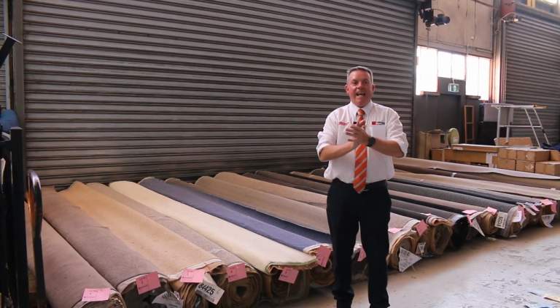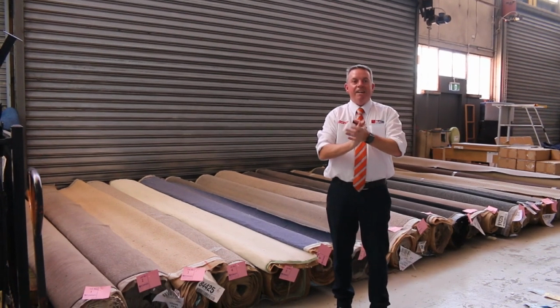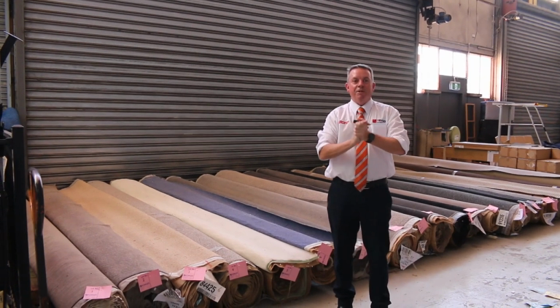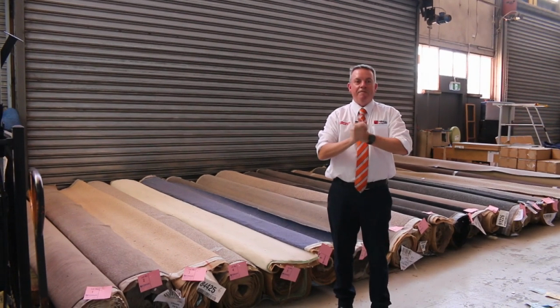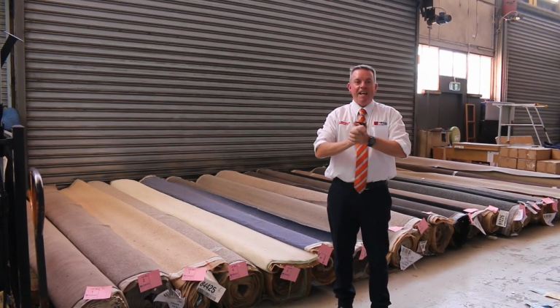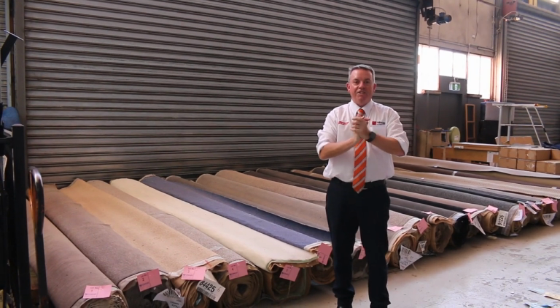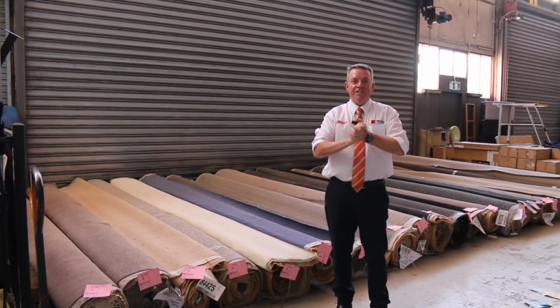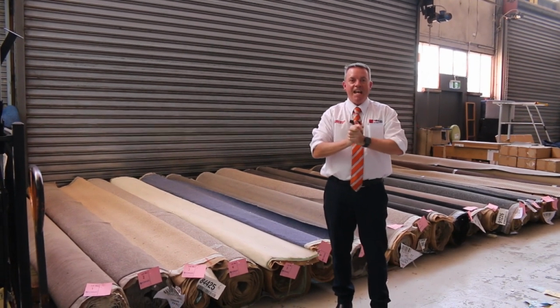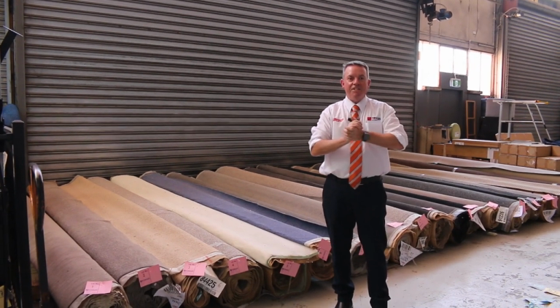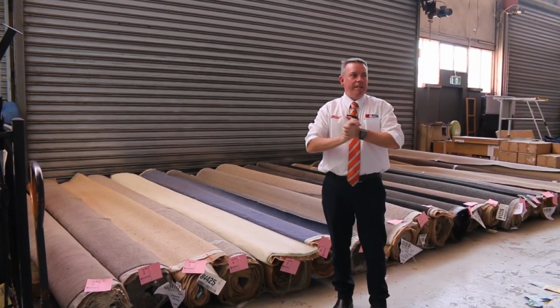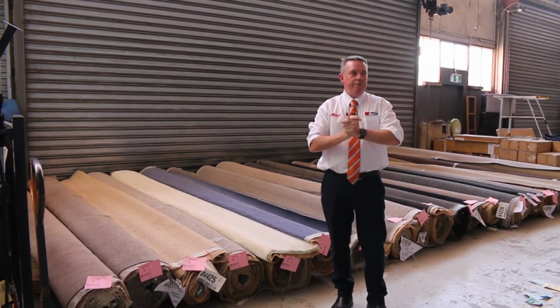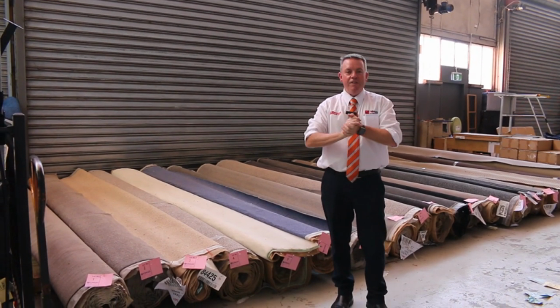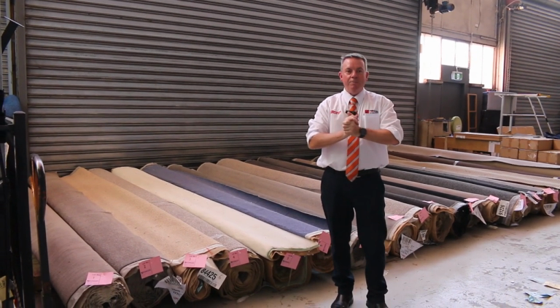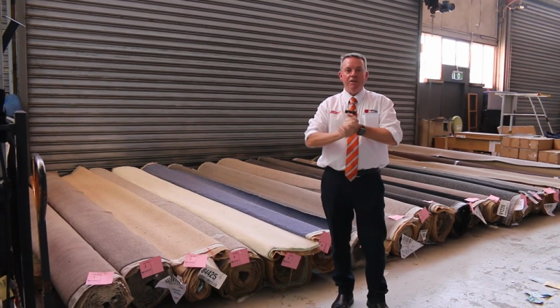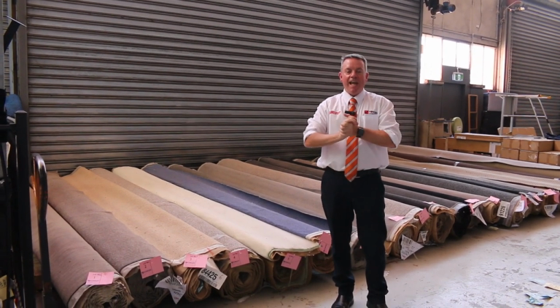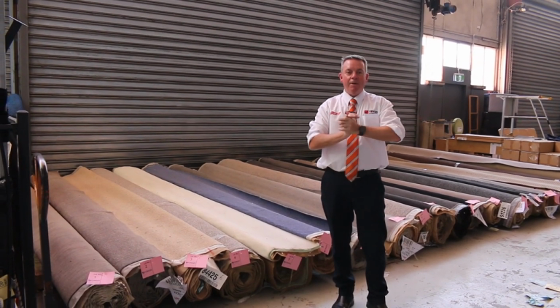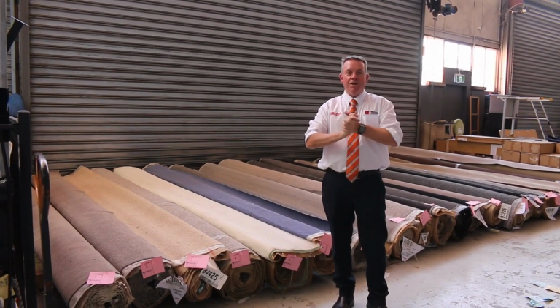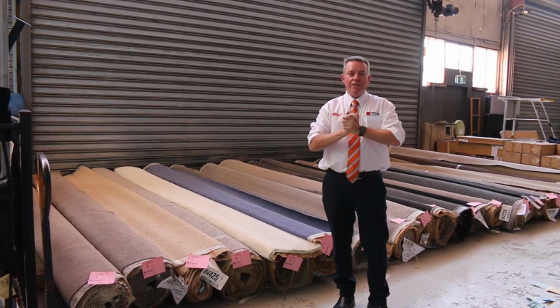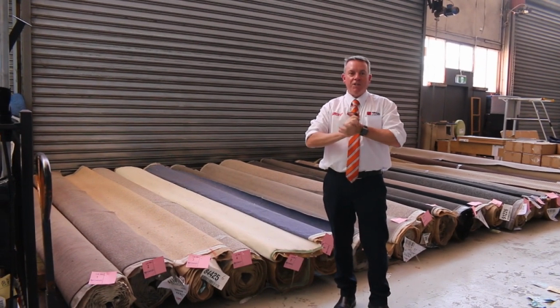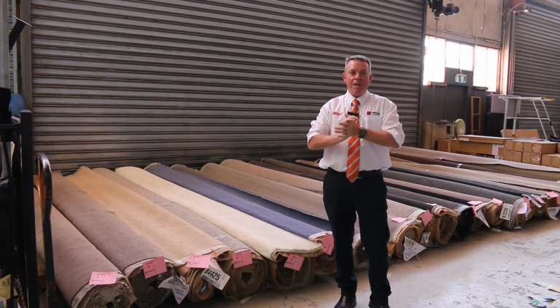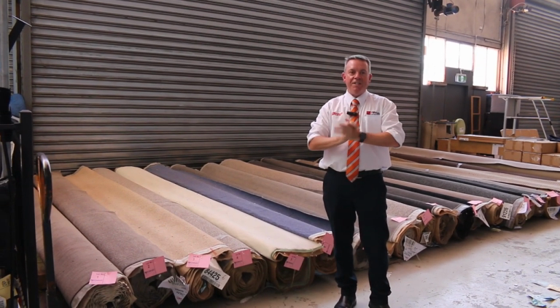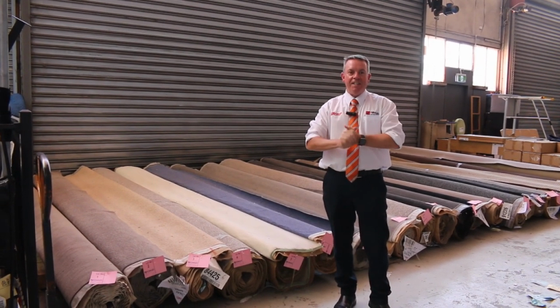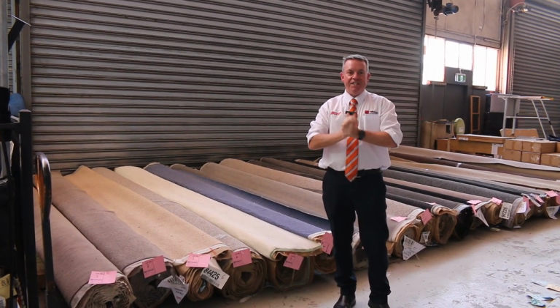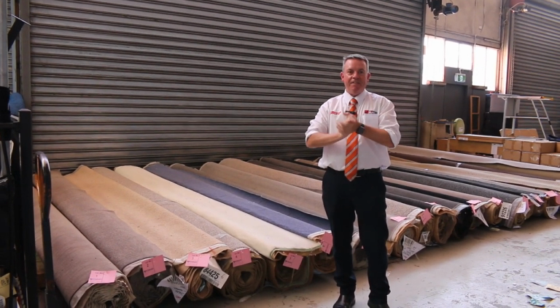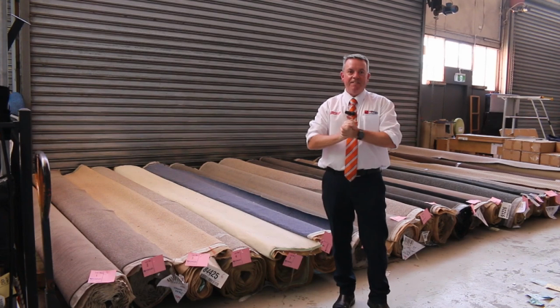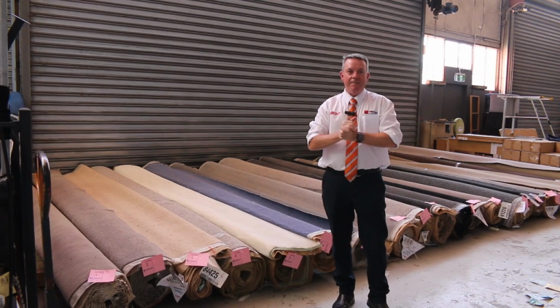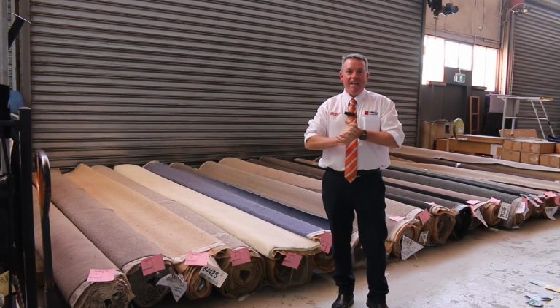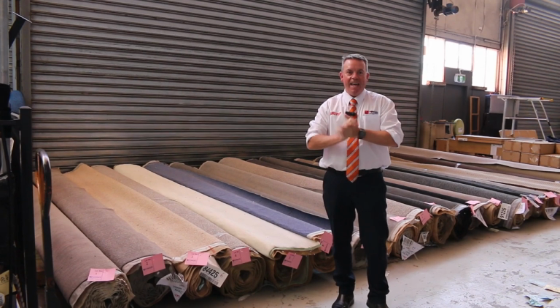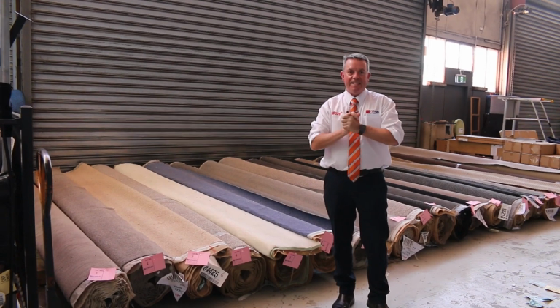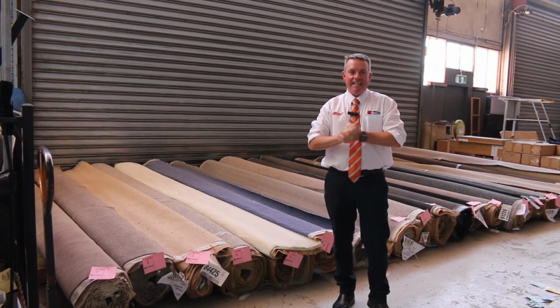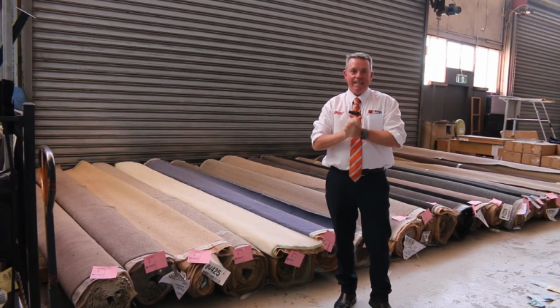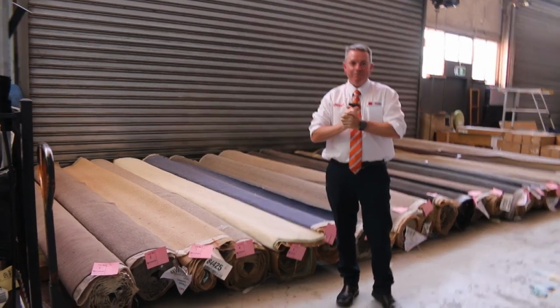G'day, I'm John from Fowles Auctions and Sales. I'm here to preview tomorrow's carpet auction — that's Wednesday the 7th of December at 10 a.m.